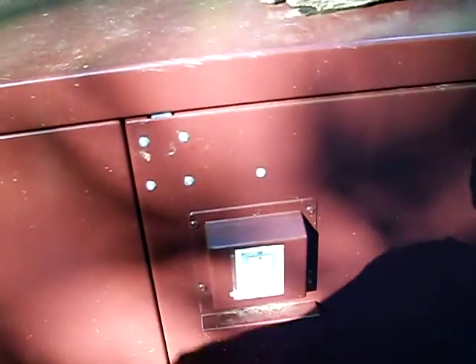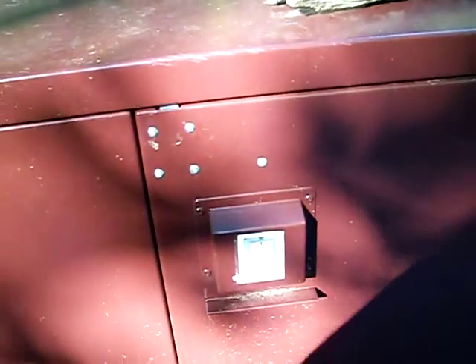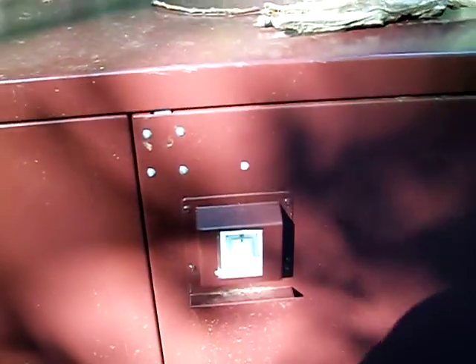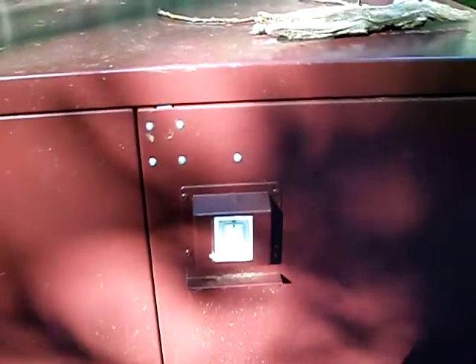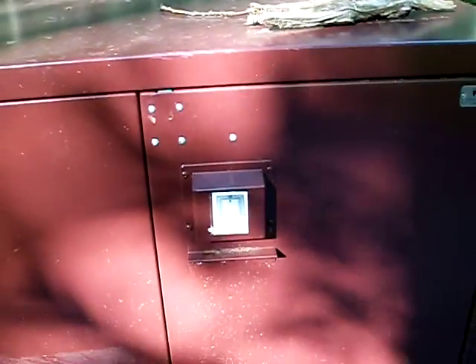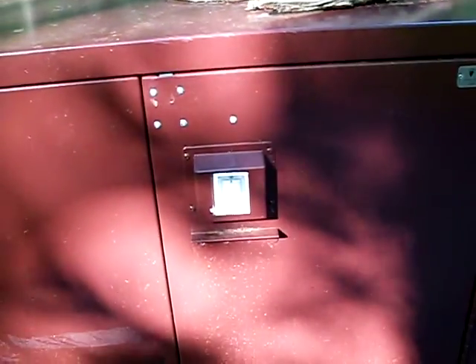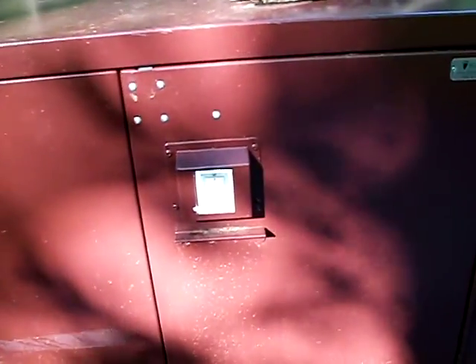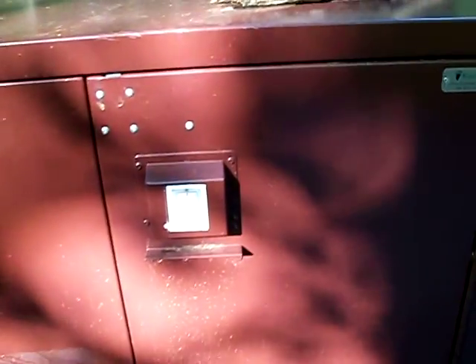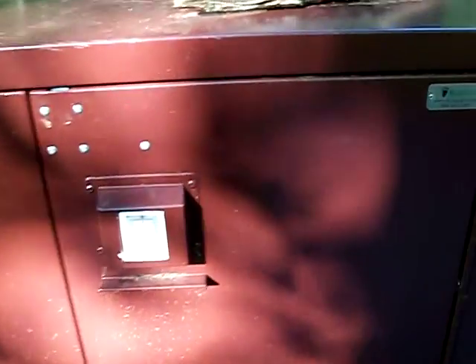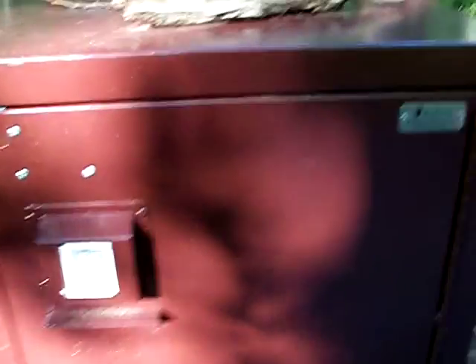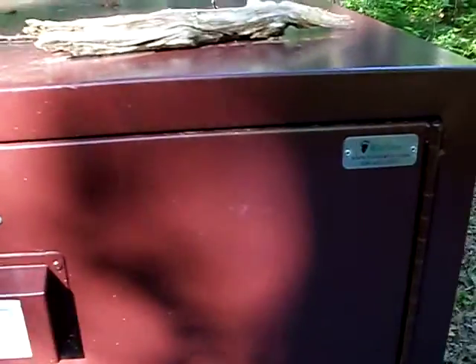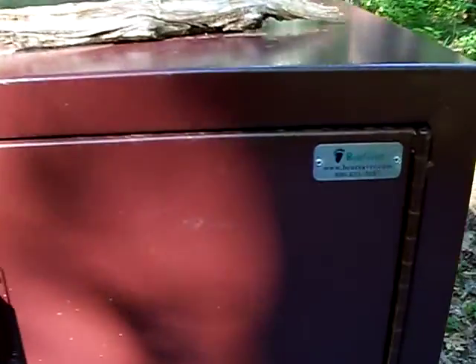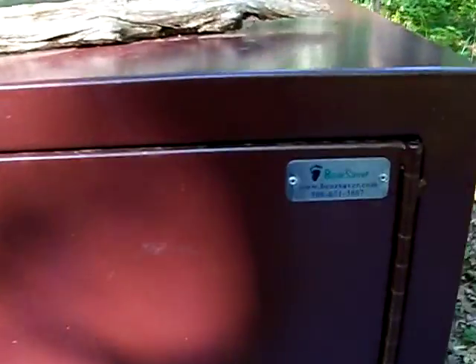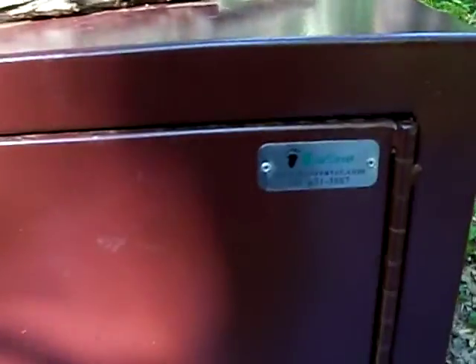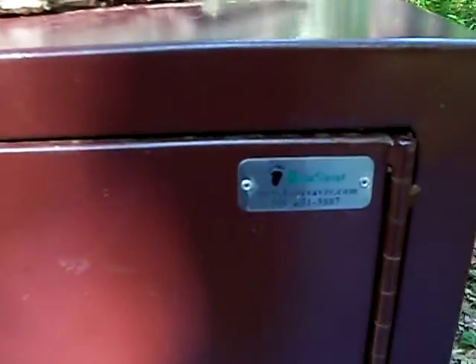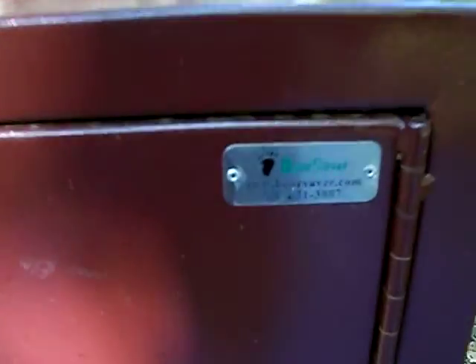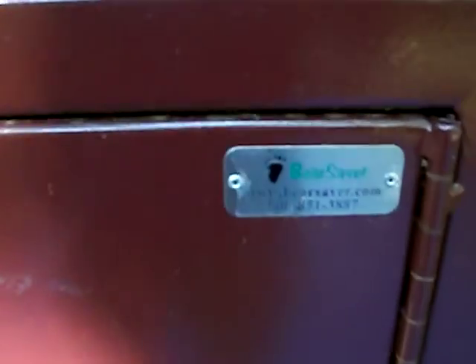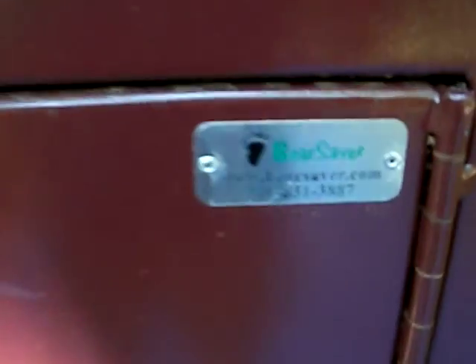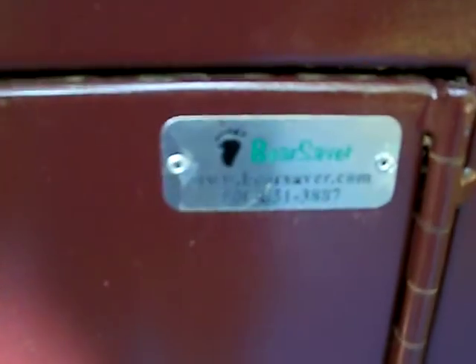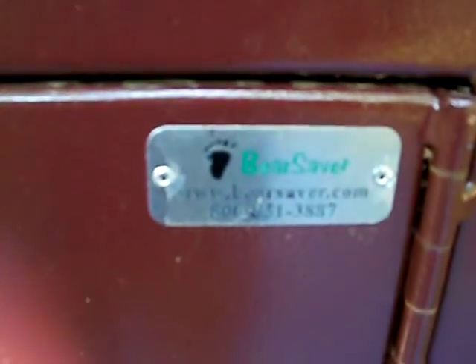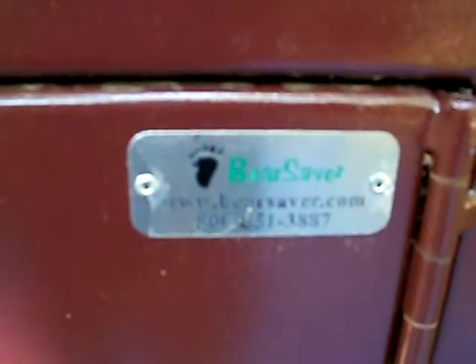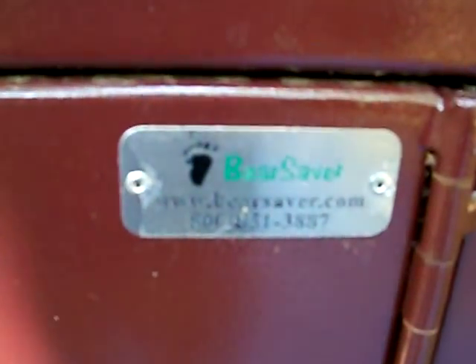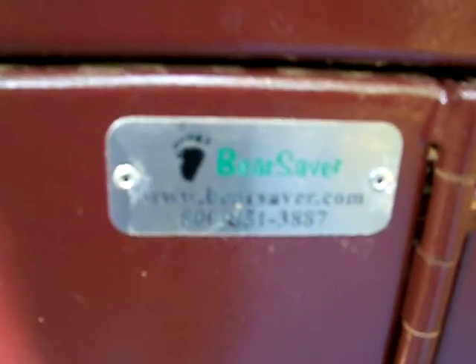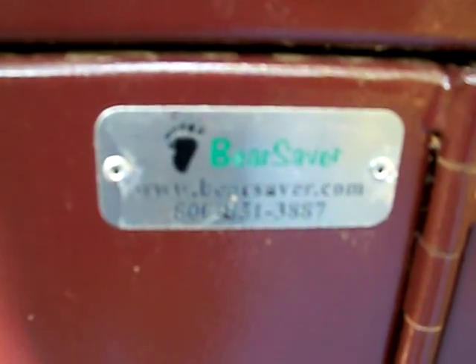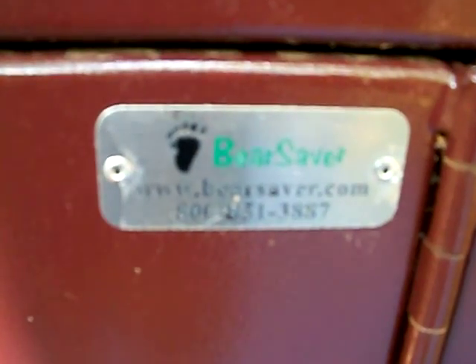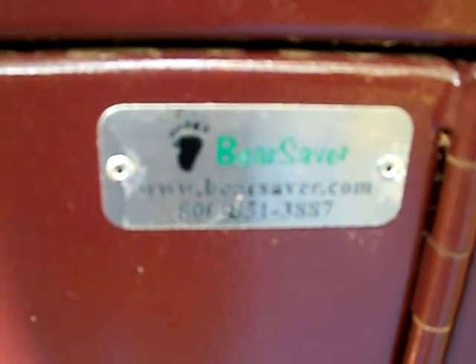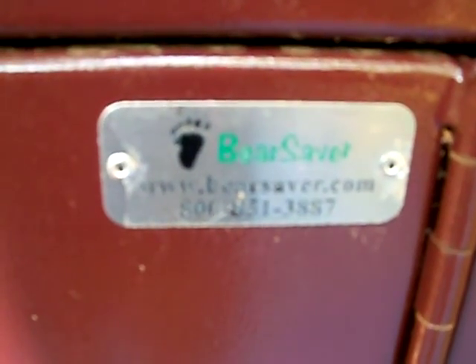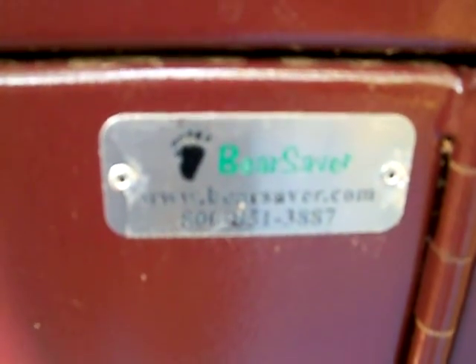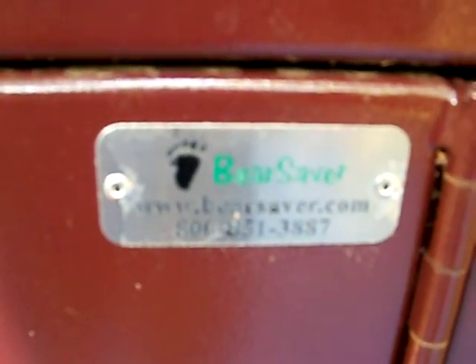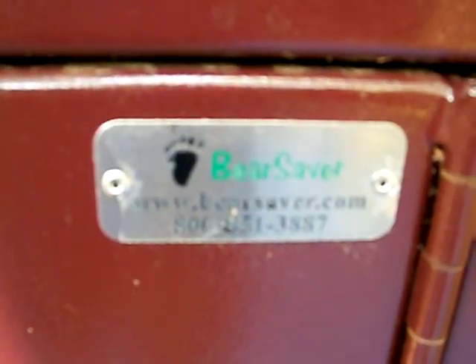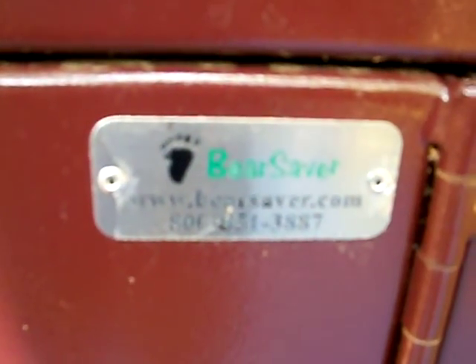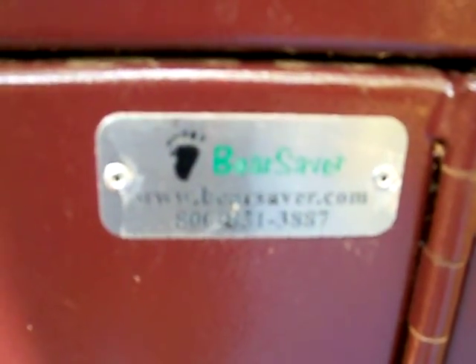They're nice and heavy. If anybody wants one, there's where they're from.